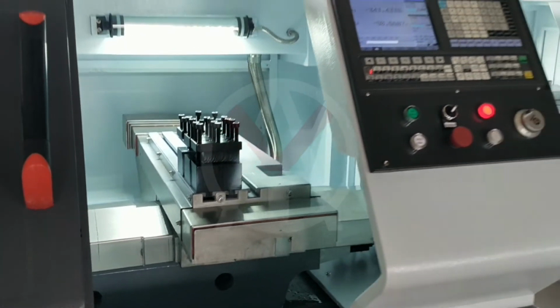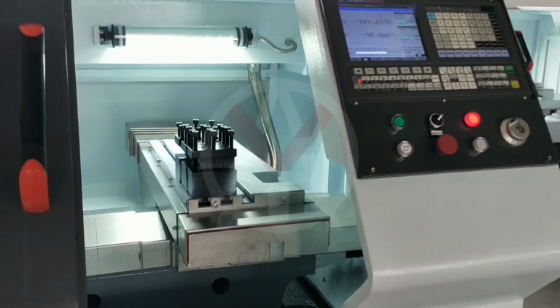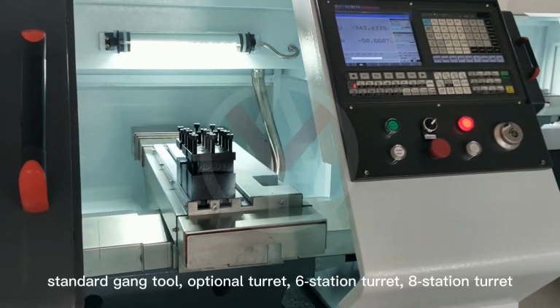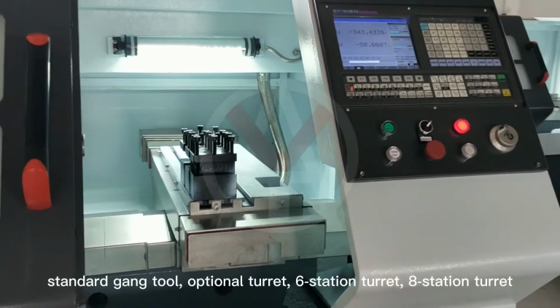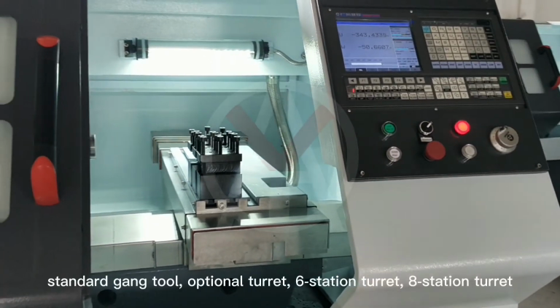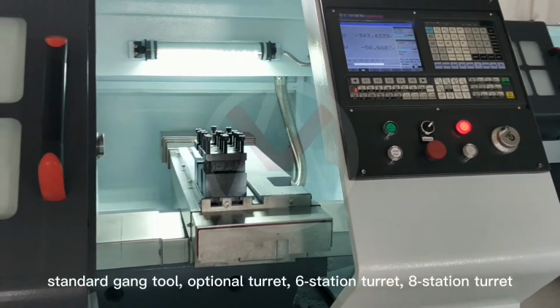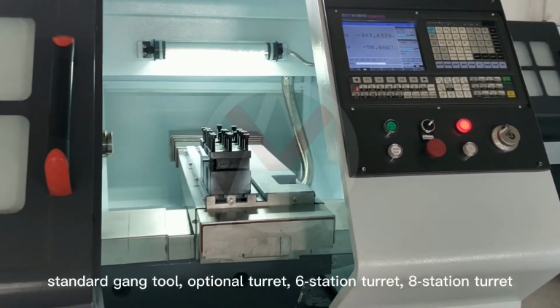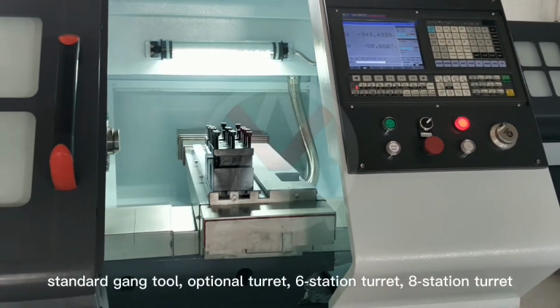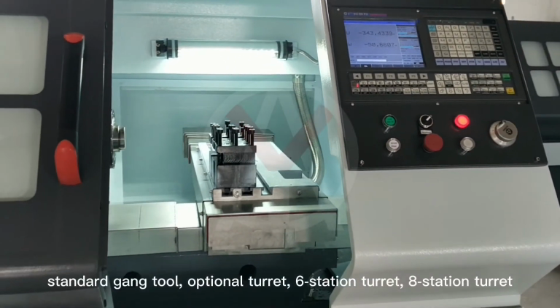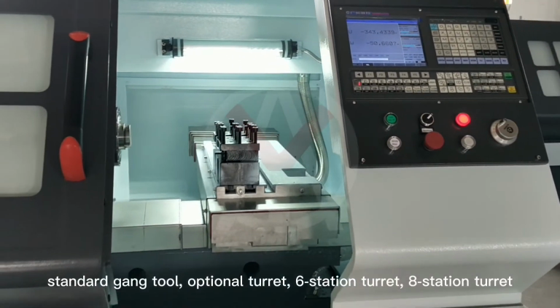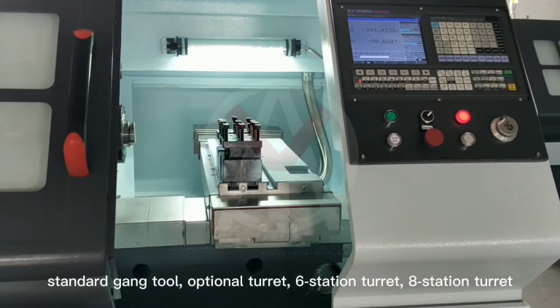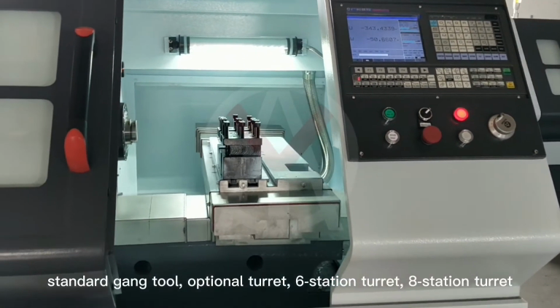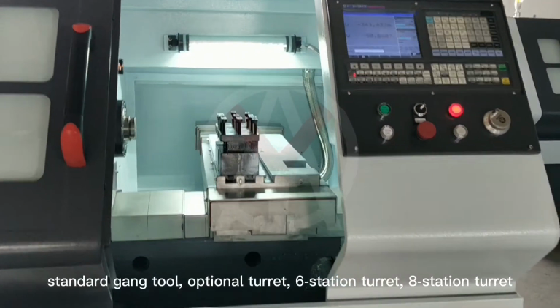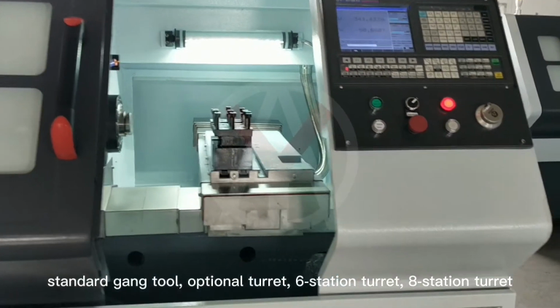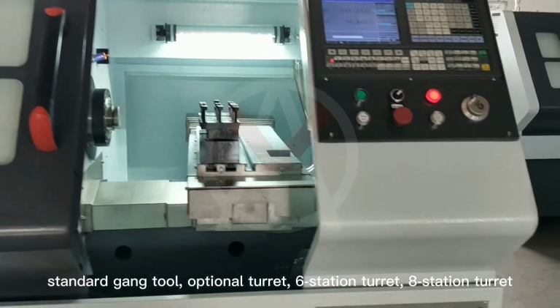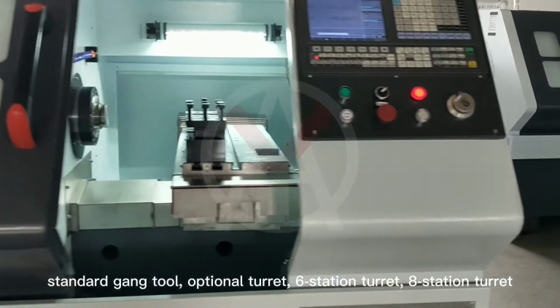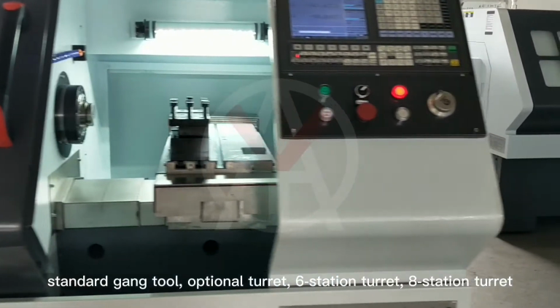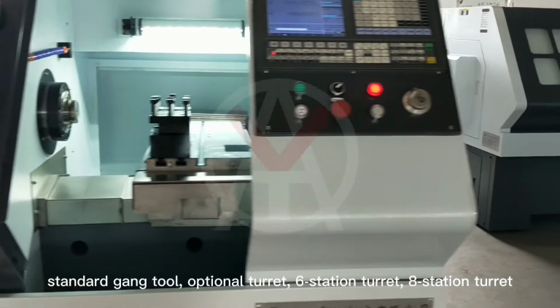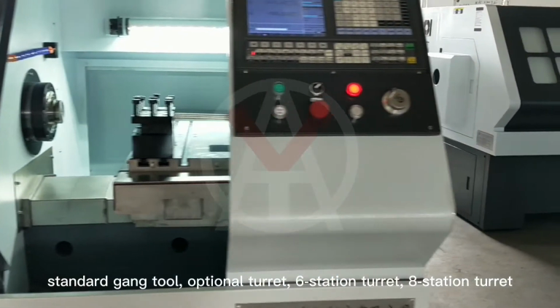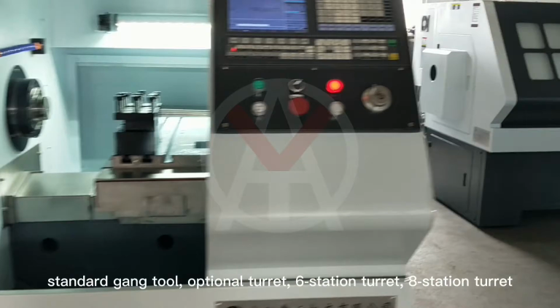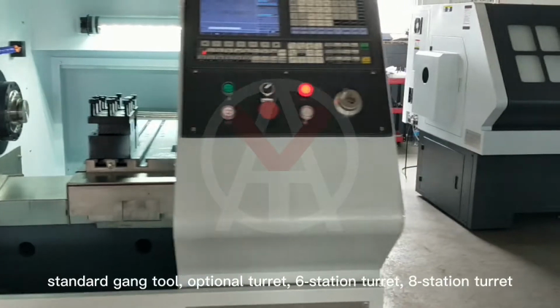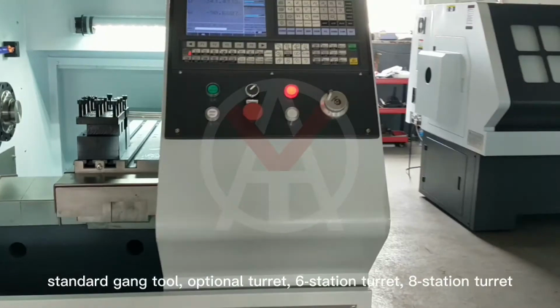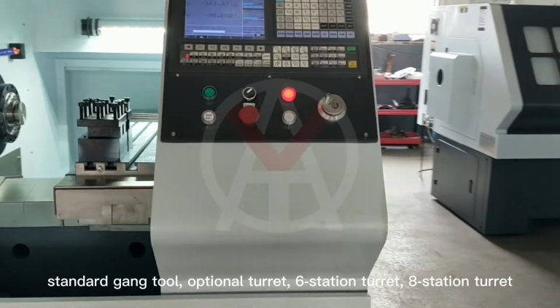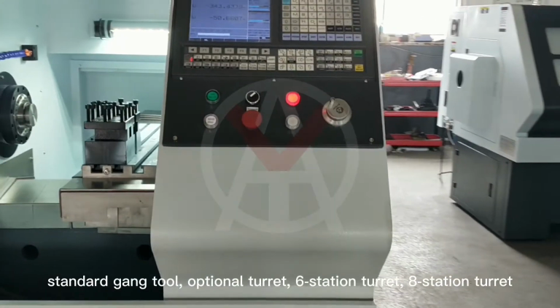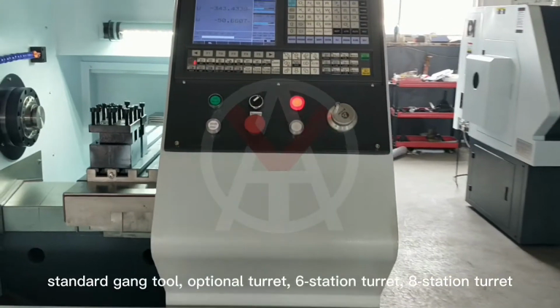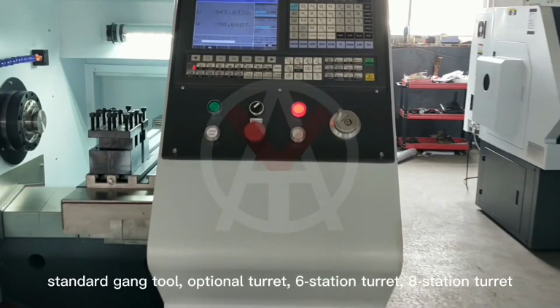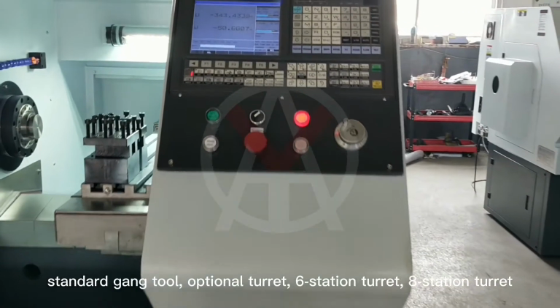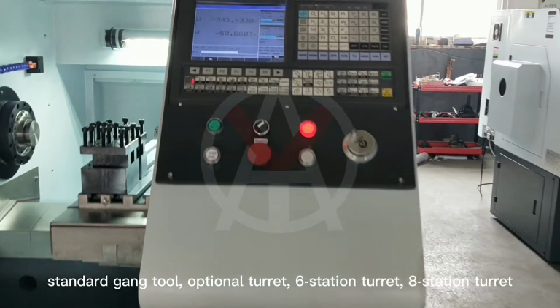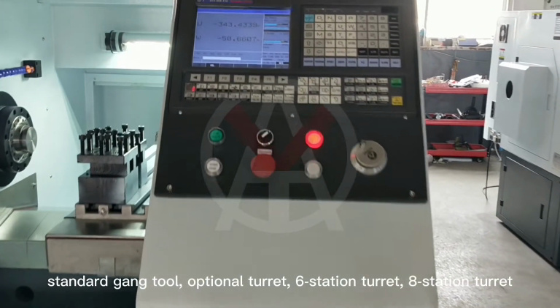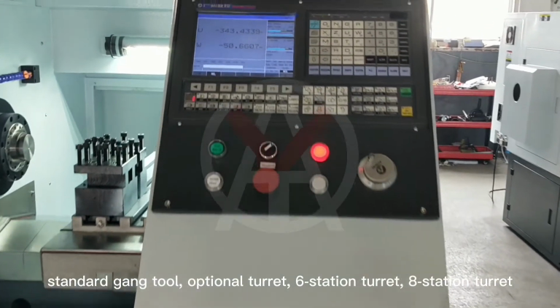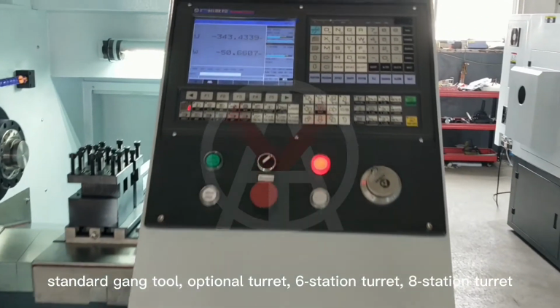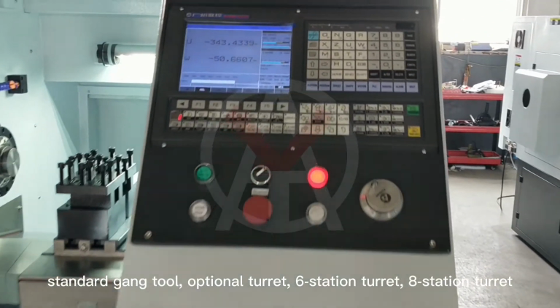Standard gang tool, optional turret, 6 station turret, 8 station turret.